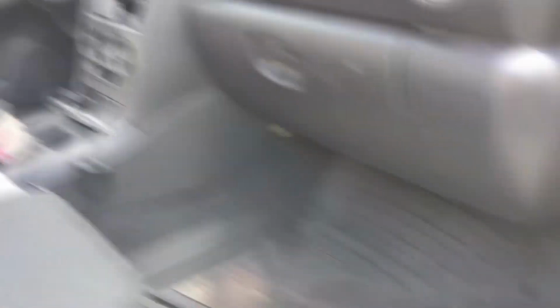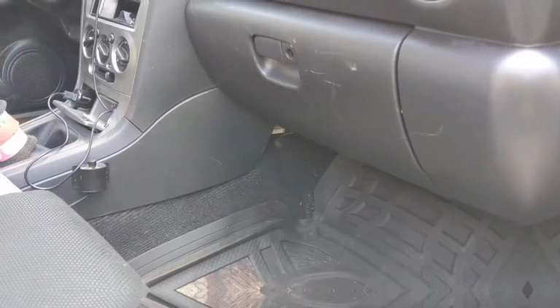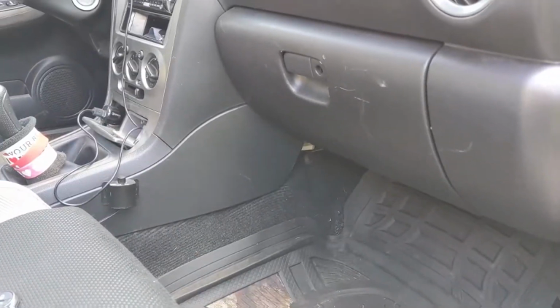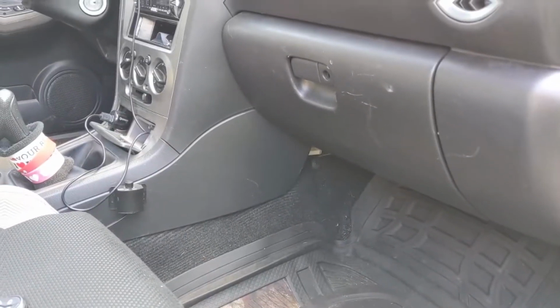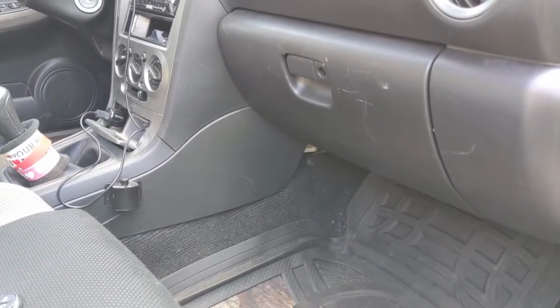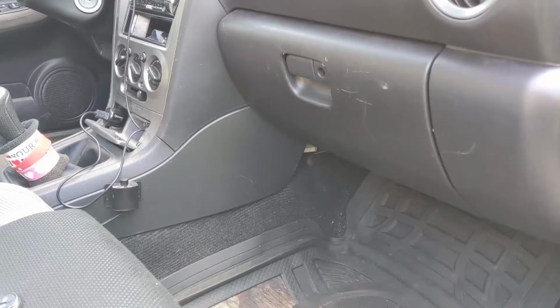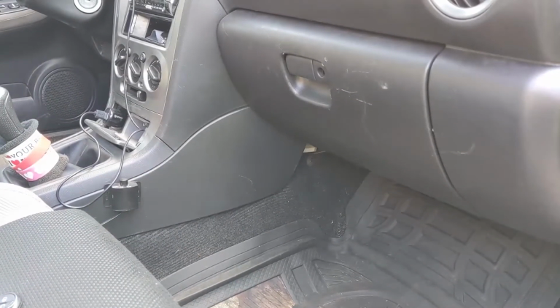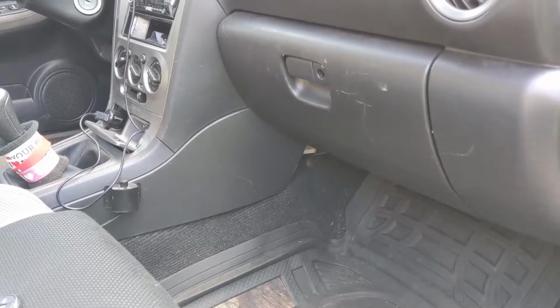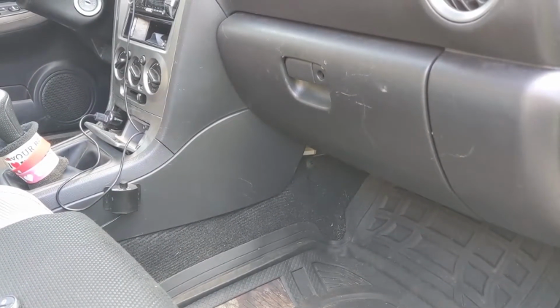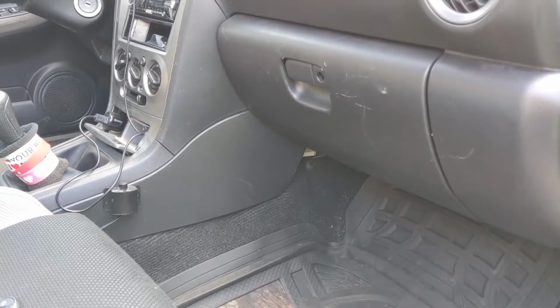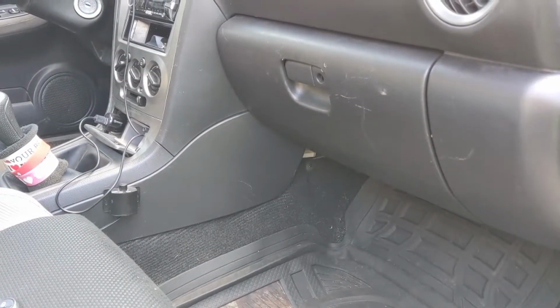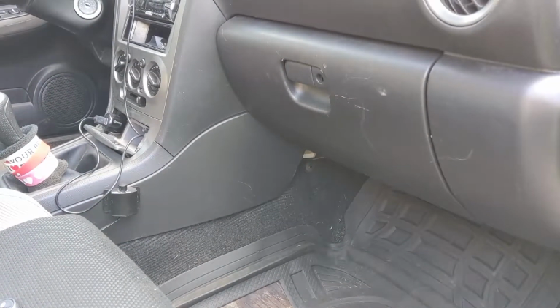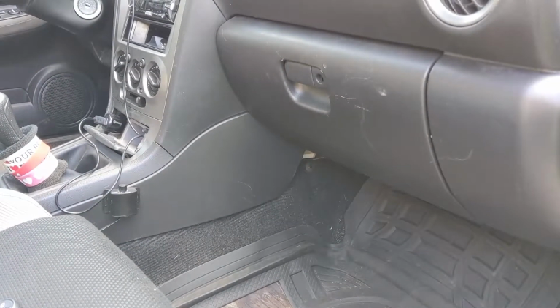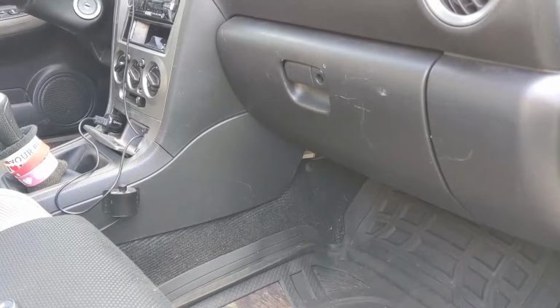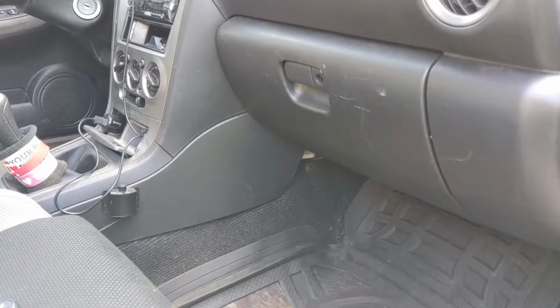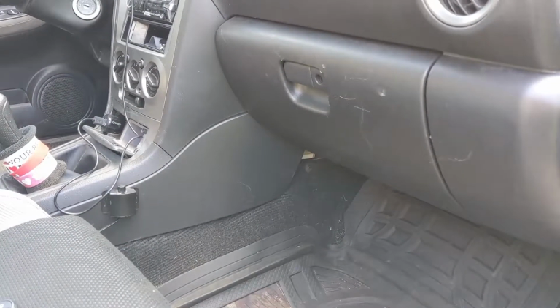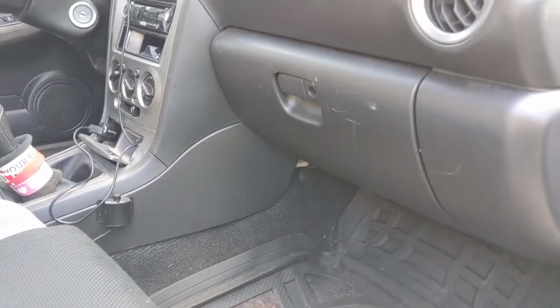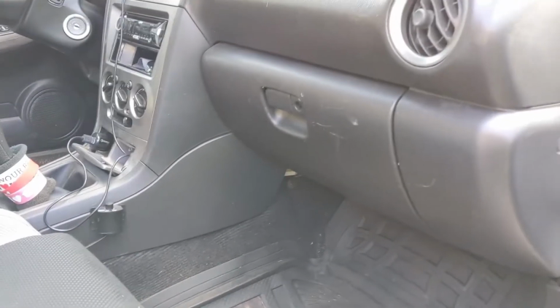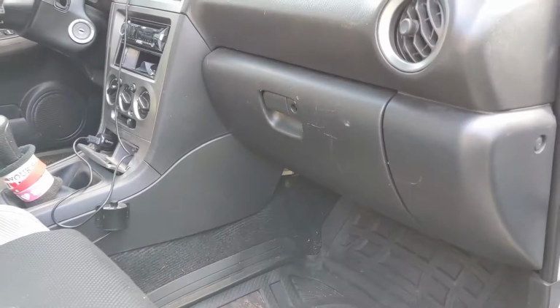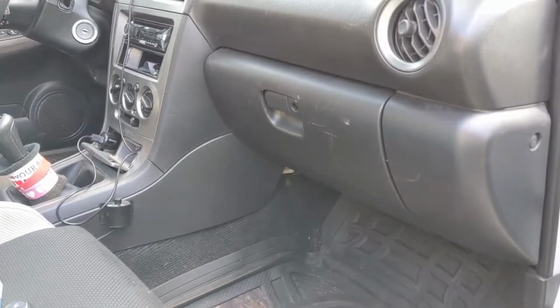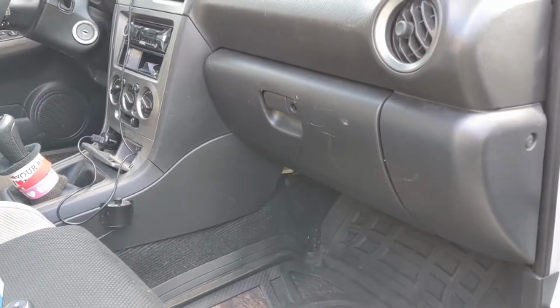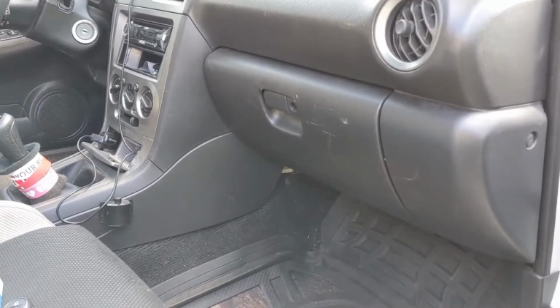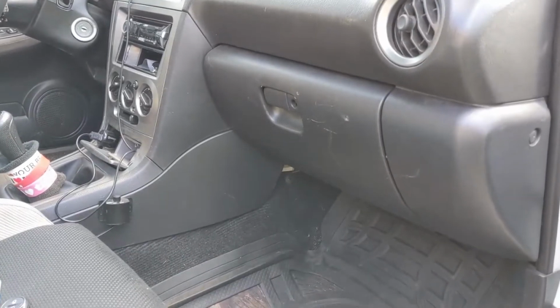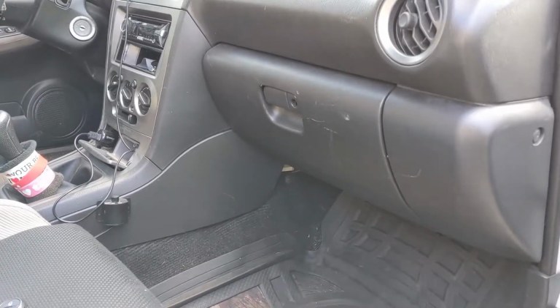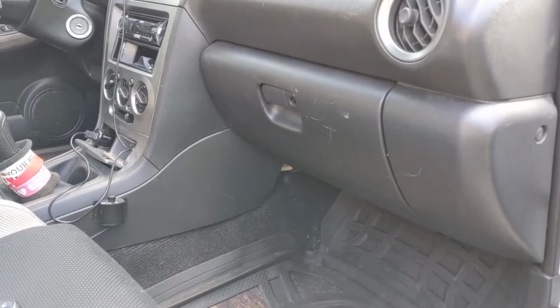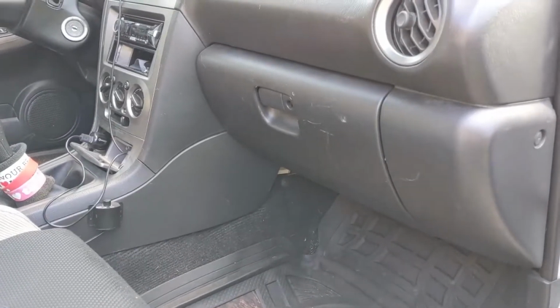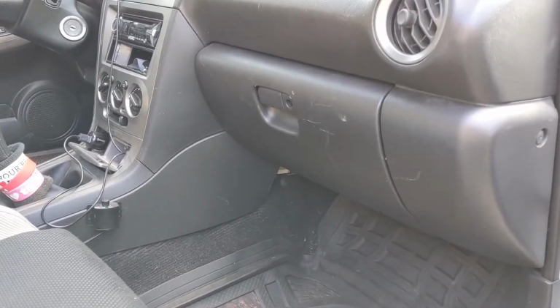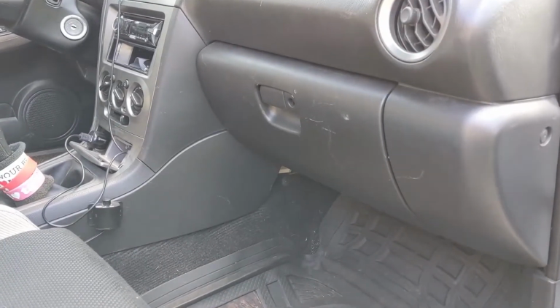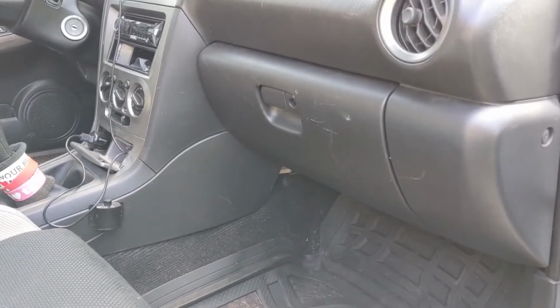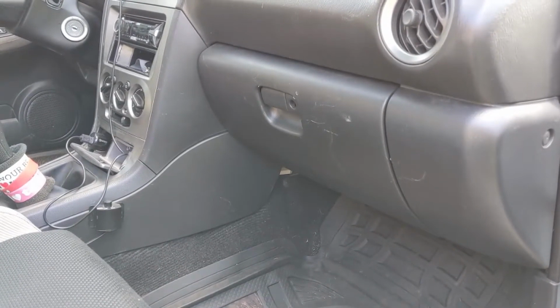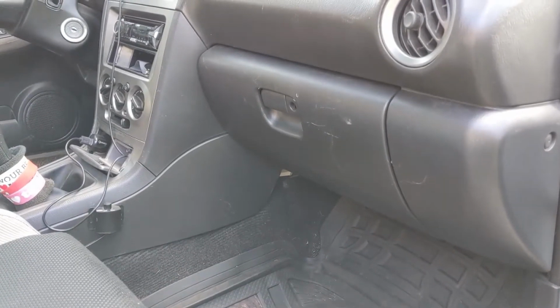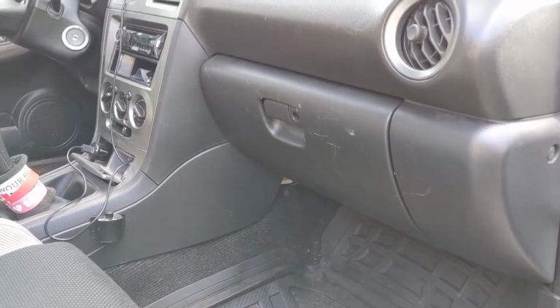Hey guys, this is my 2007 Subaru Impreza wagon, and today I'm going to show you how to change your cabin air filter.